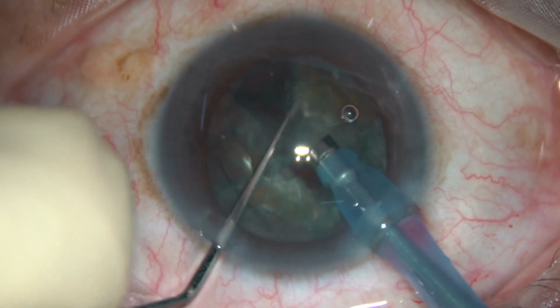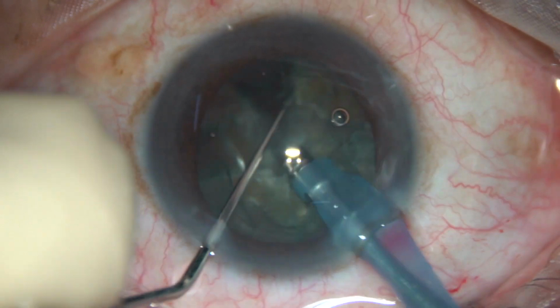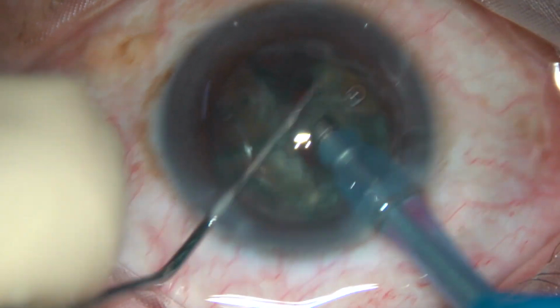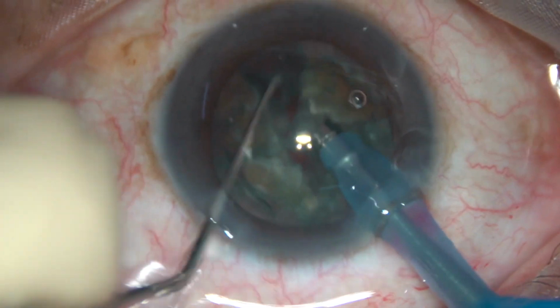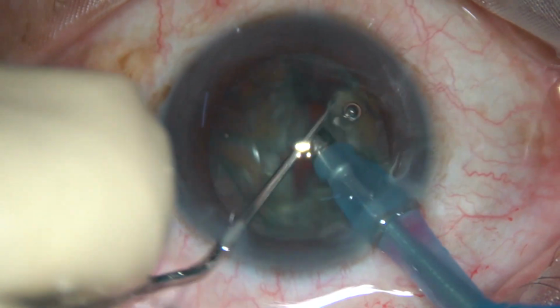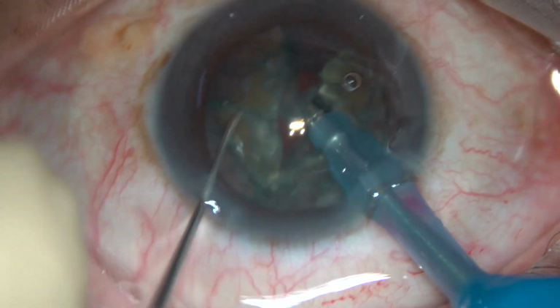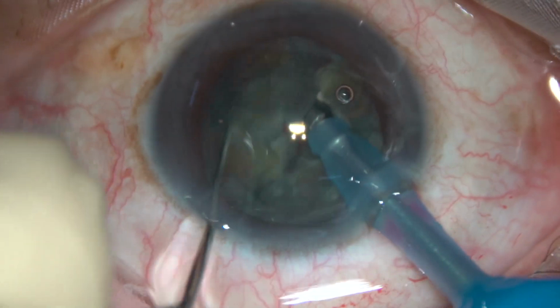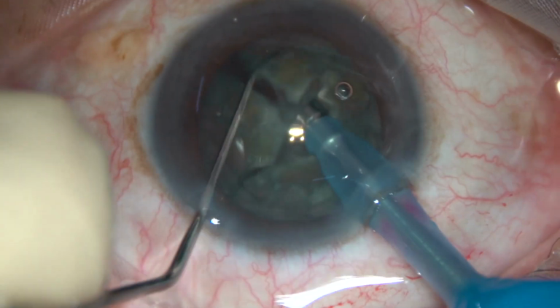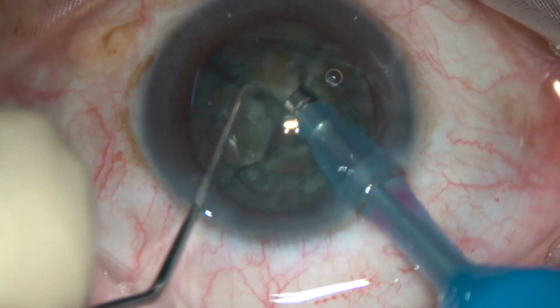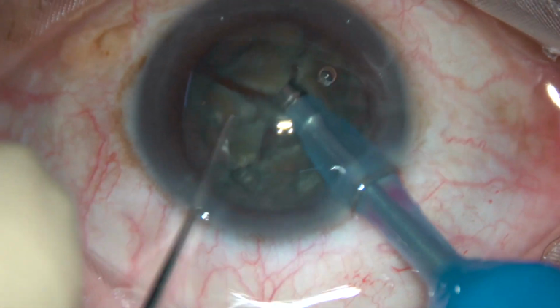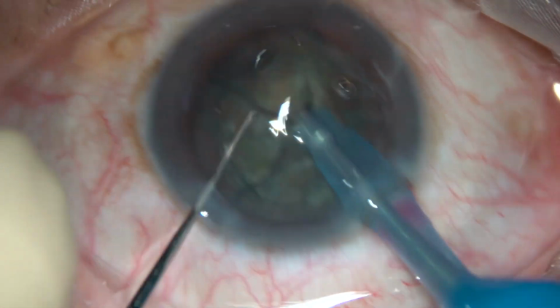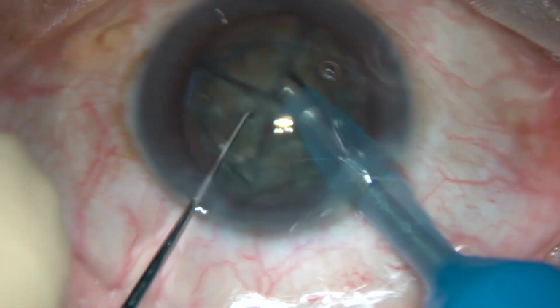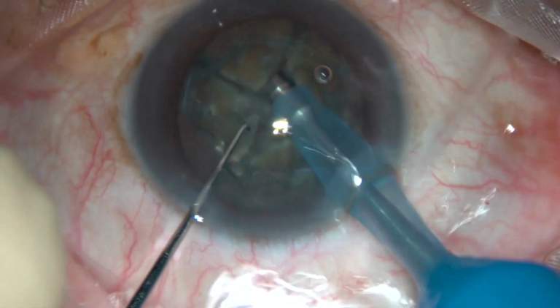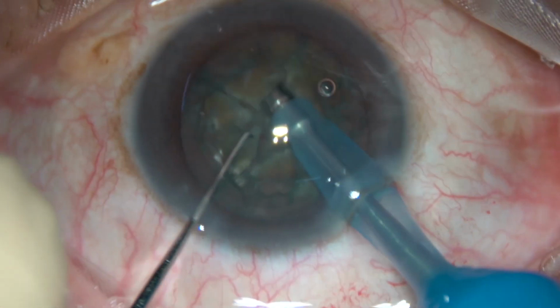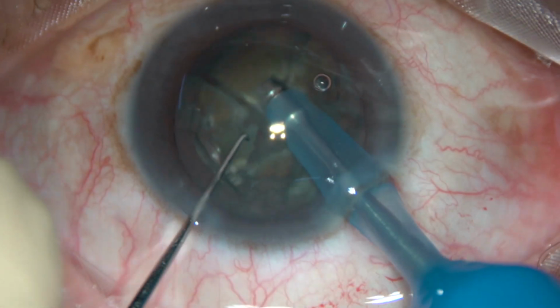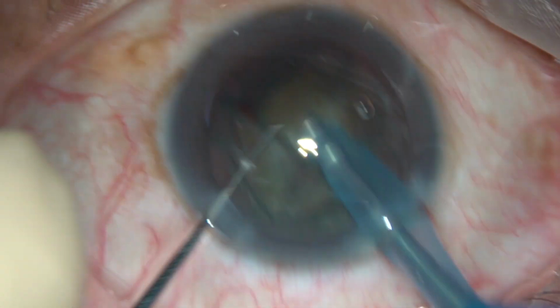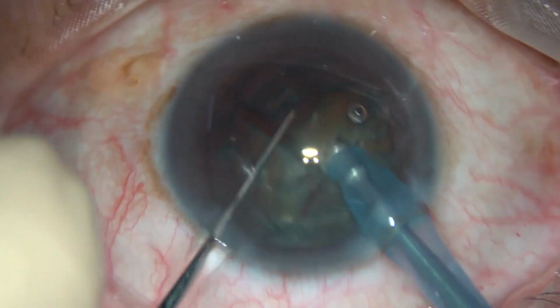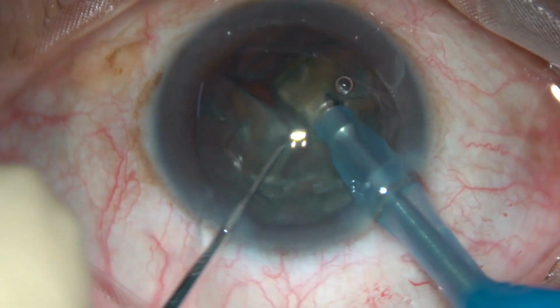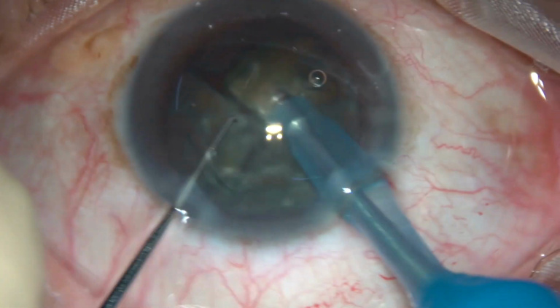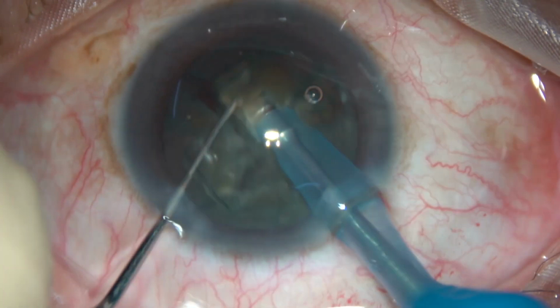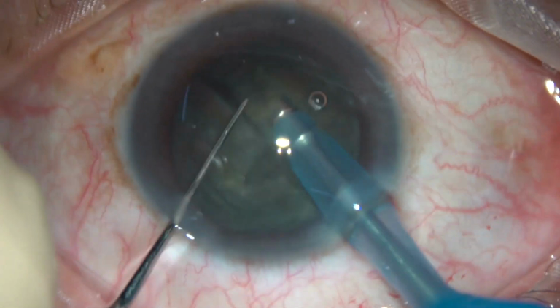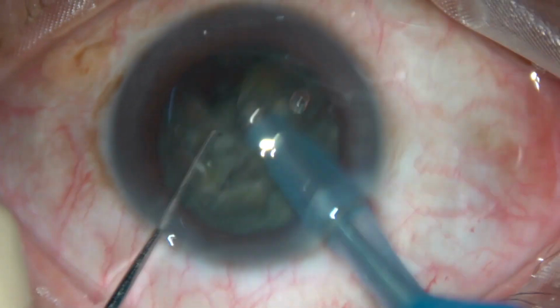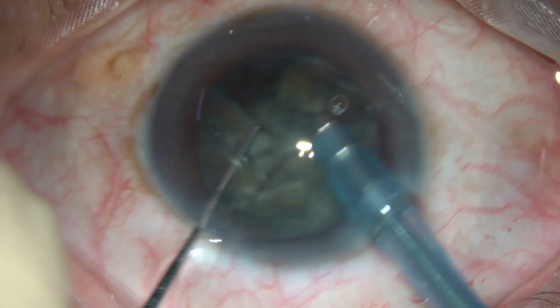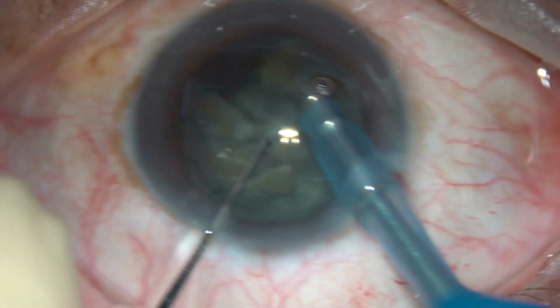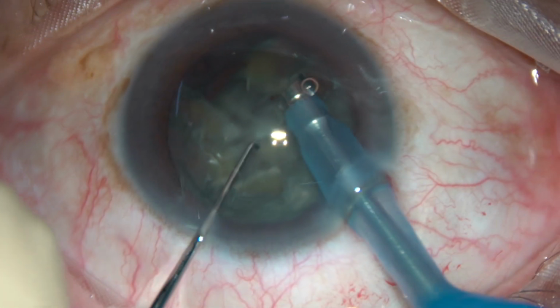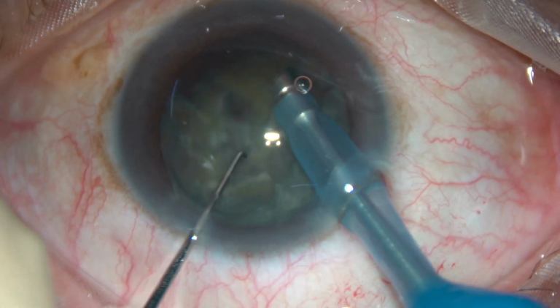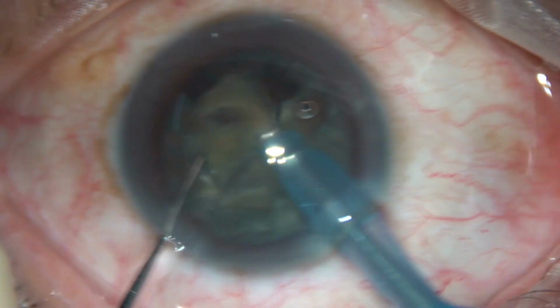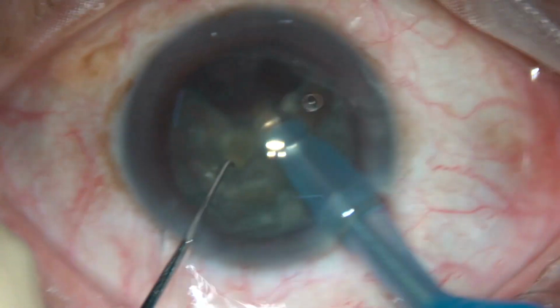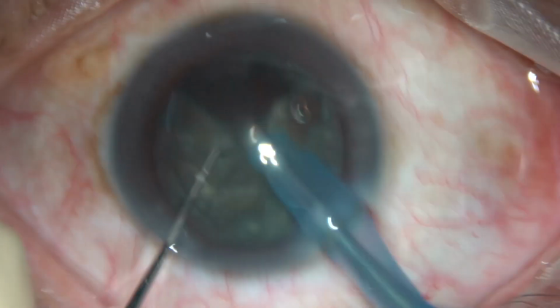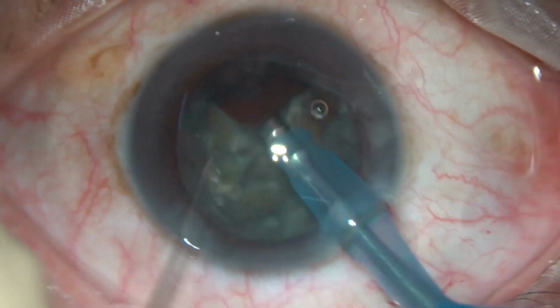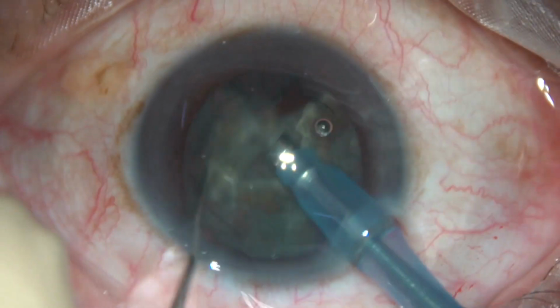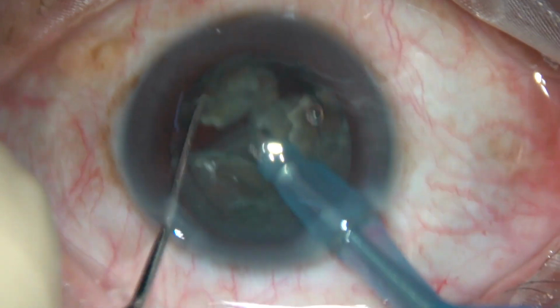So the nucleus is divided into four parts. Now each fragment is emulsified and removed.